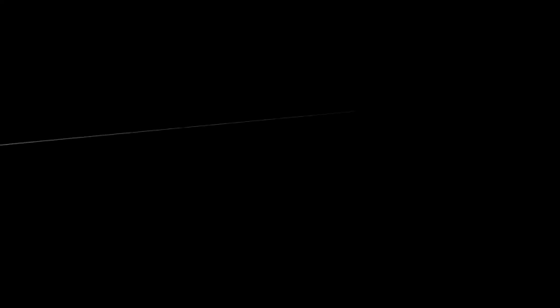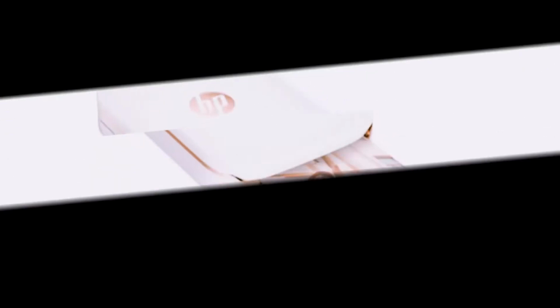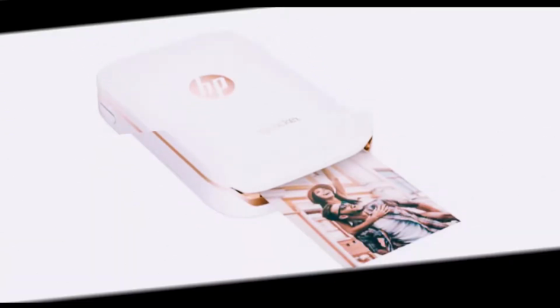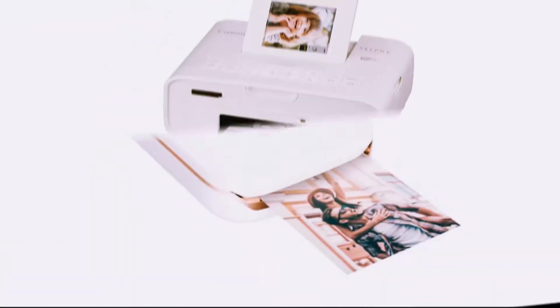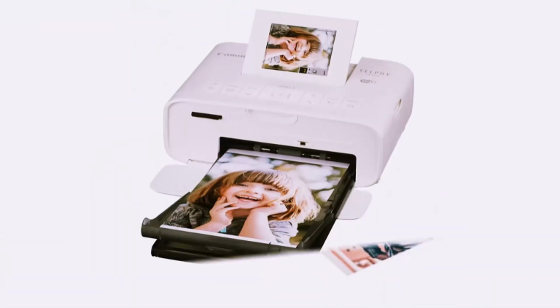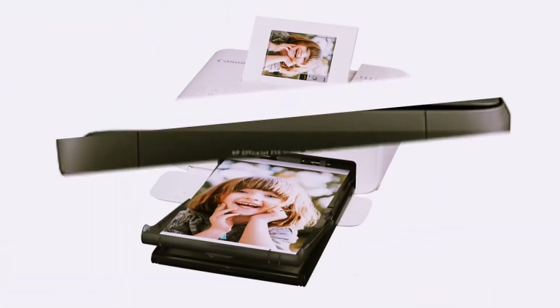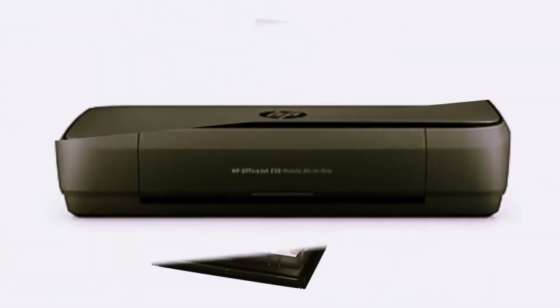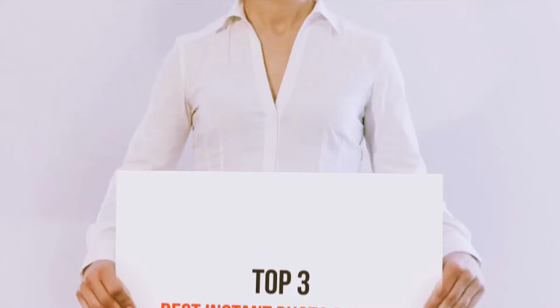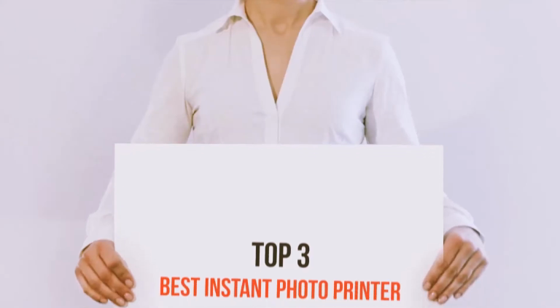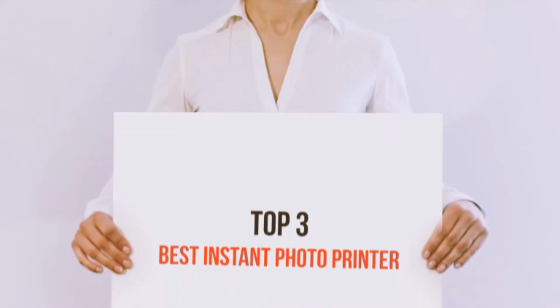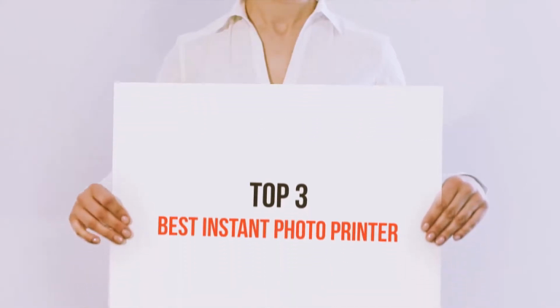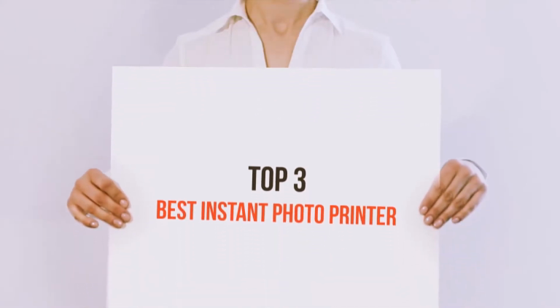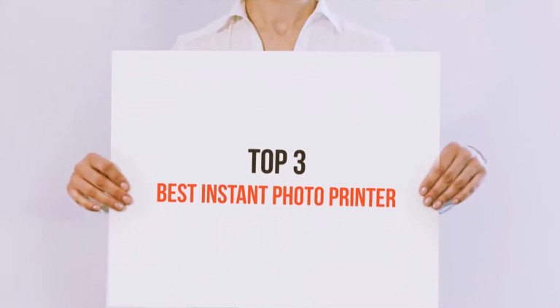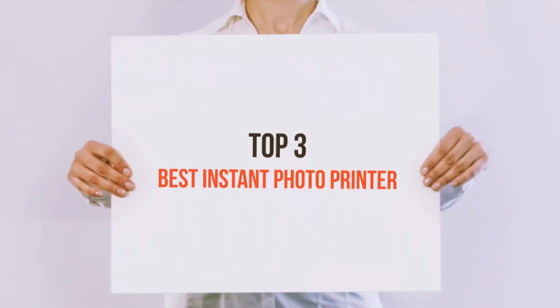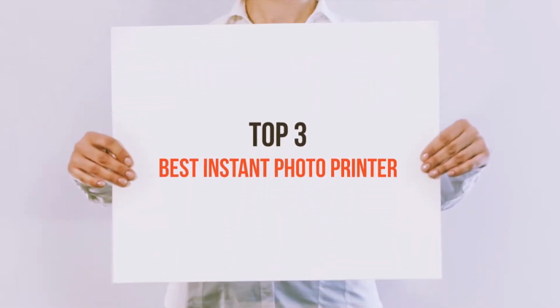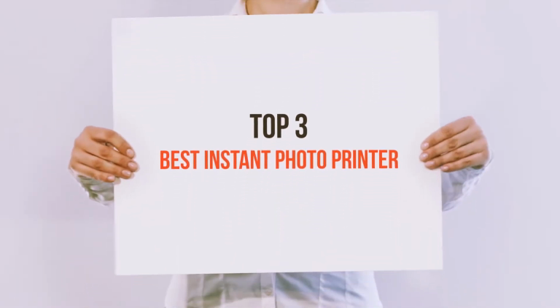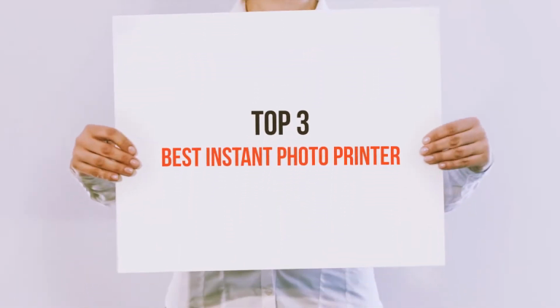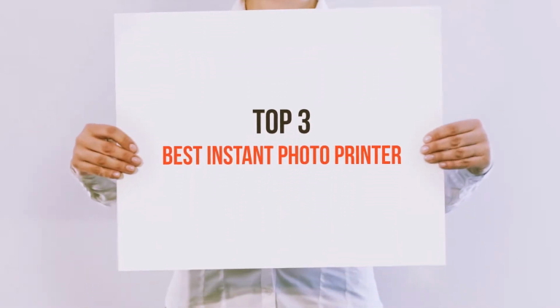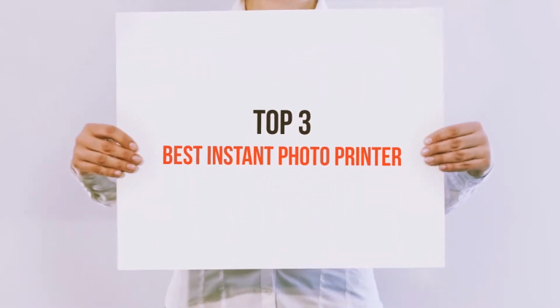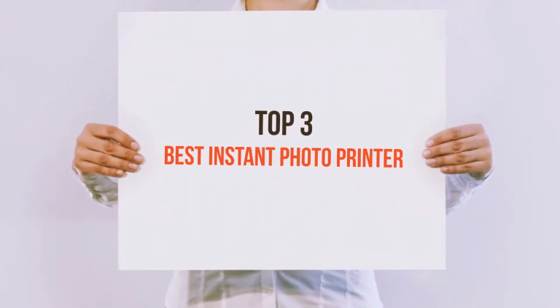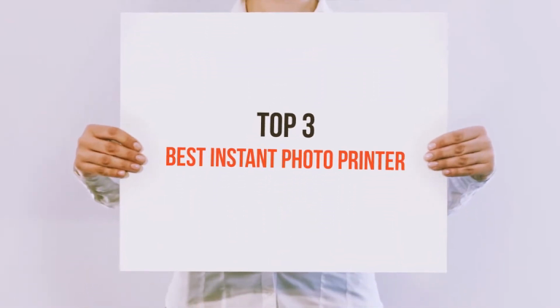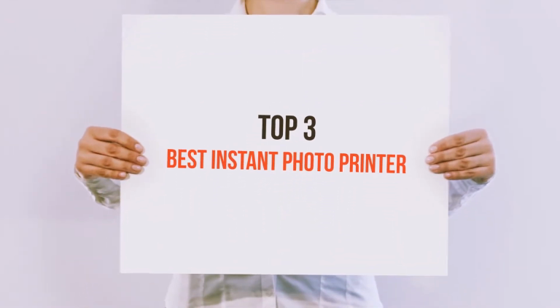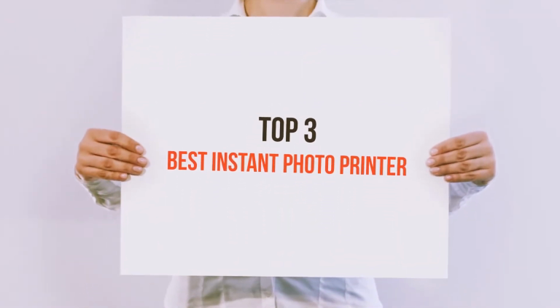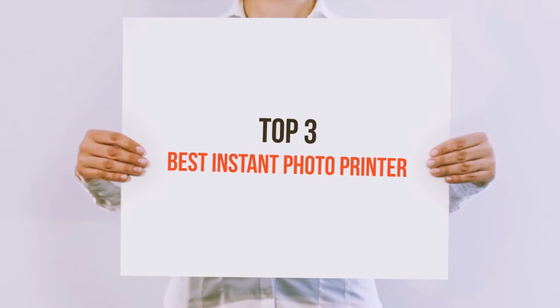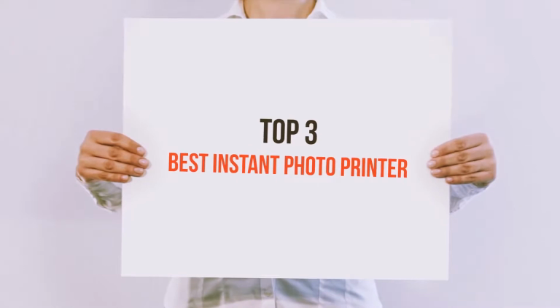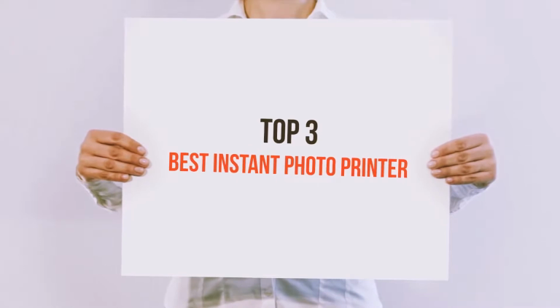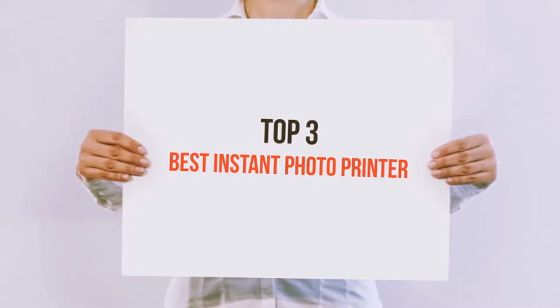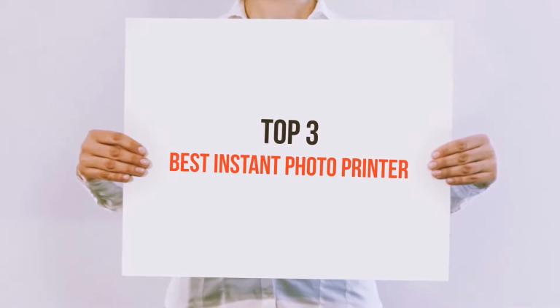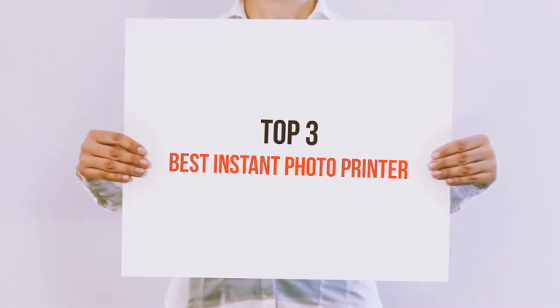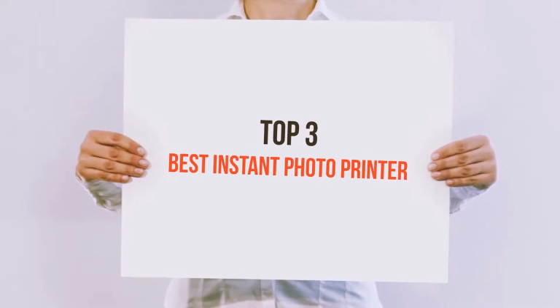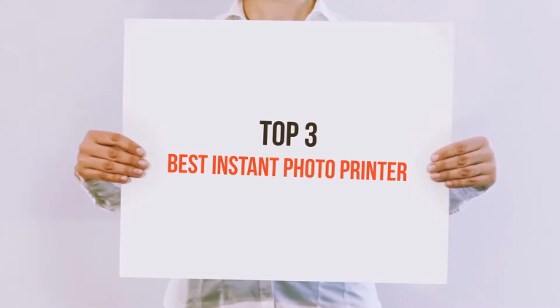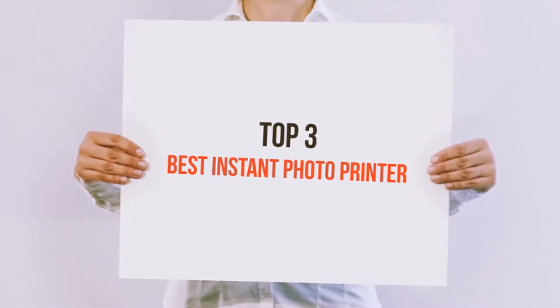Hello guys, welcome back to my channel. Today I'm gonna talk about the top 3 best instant photo printers.